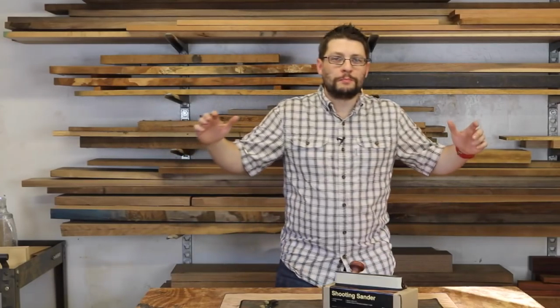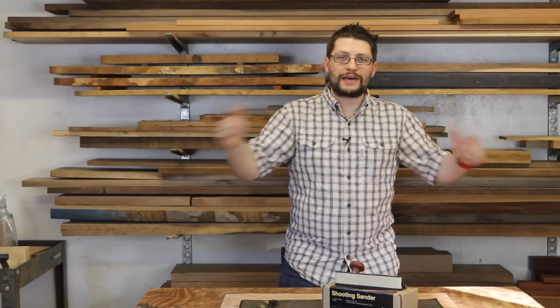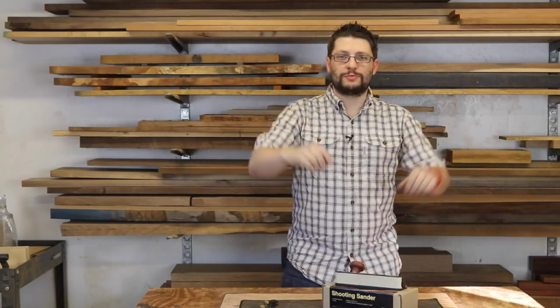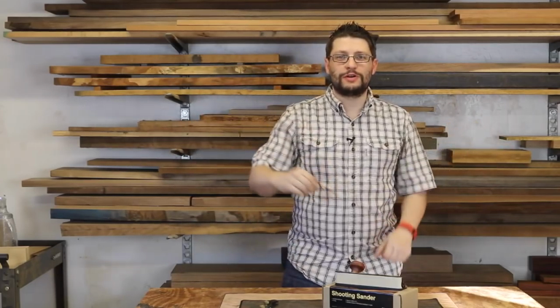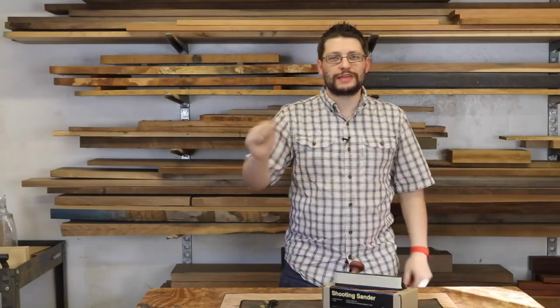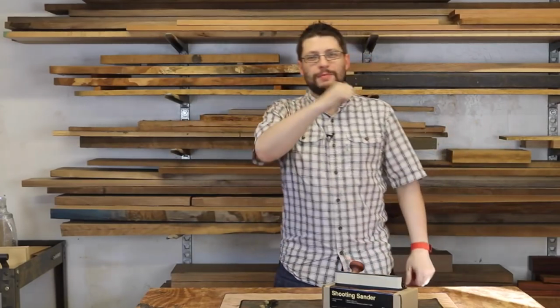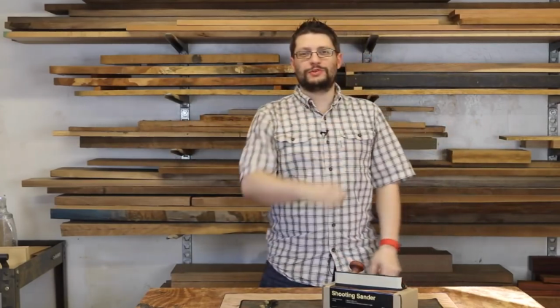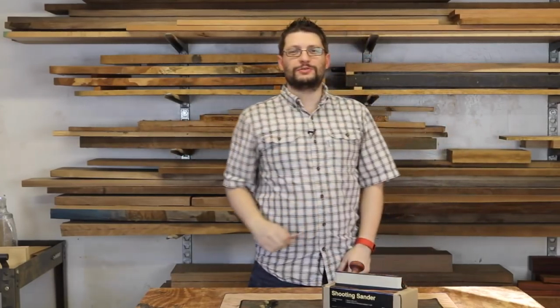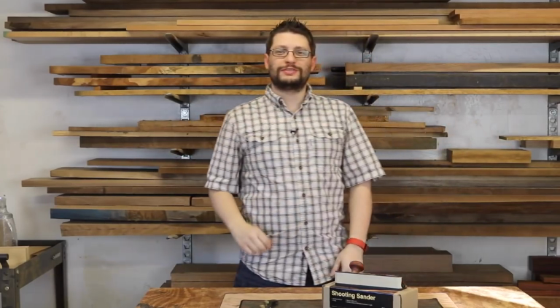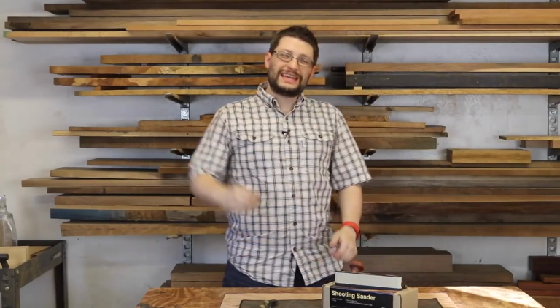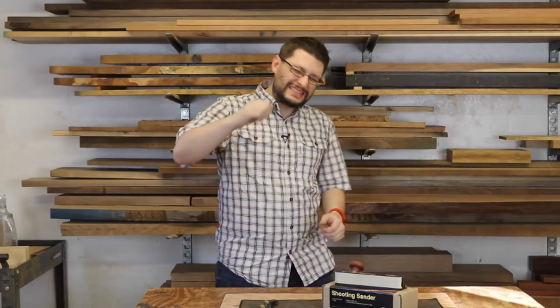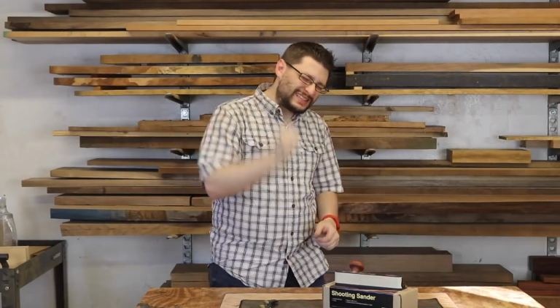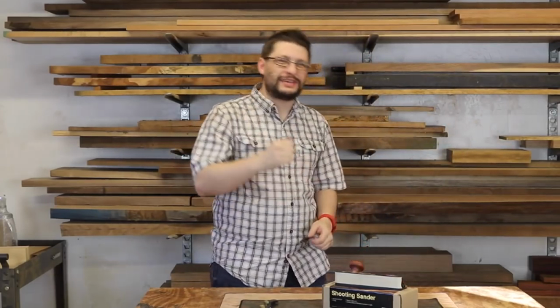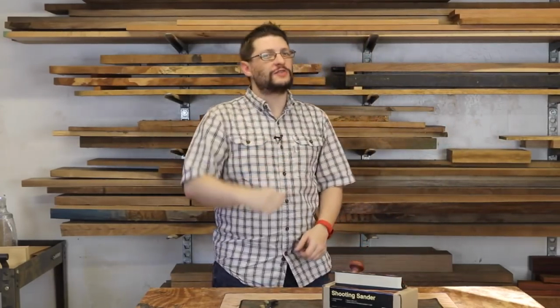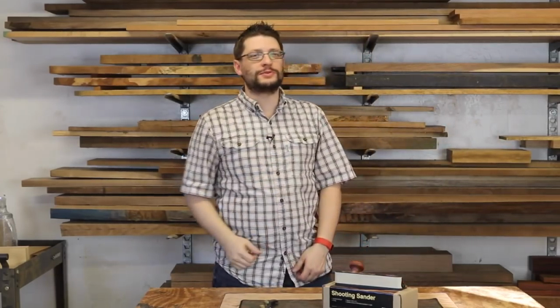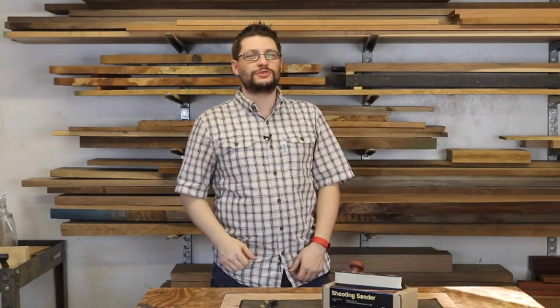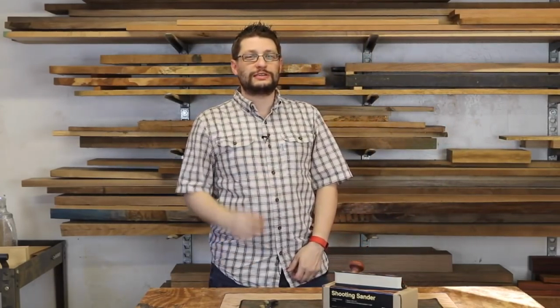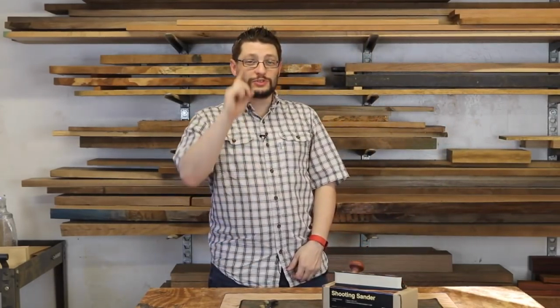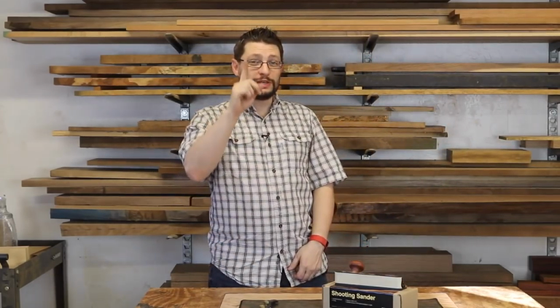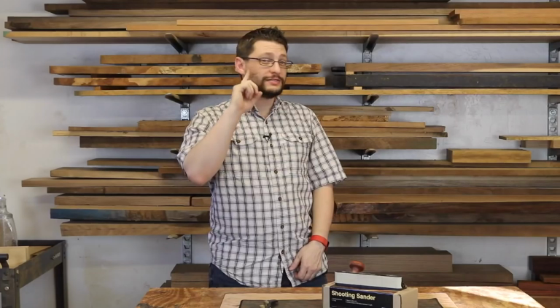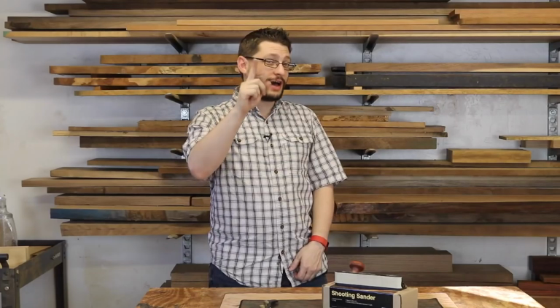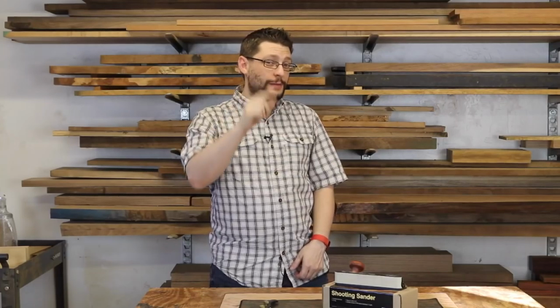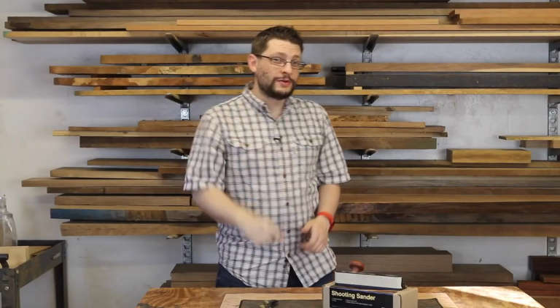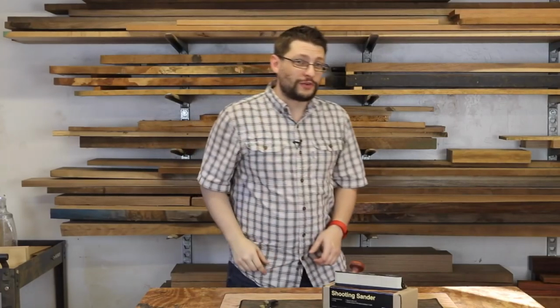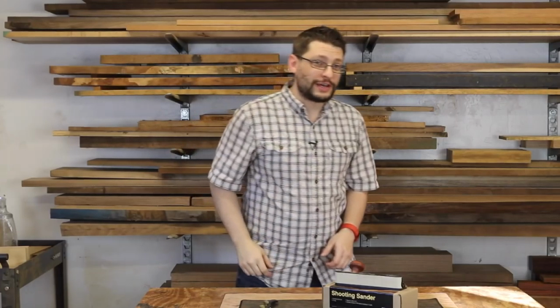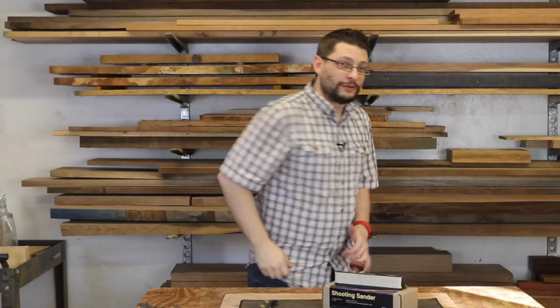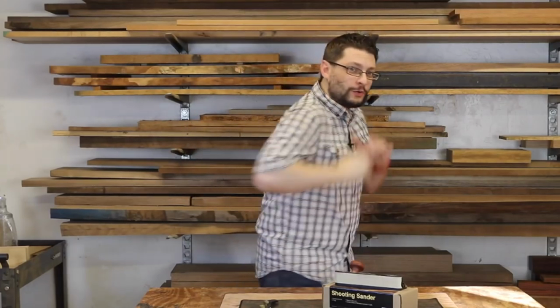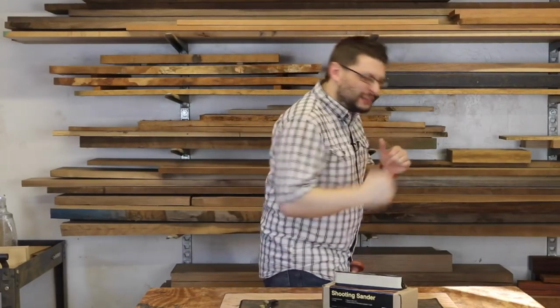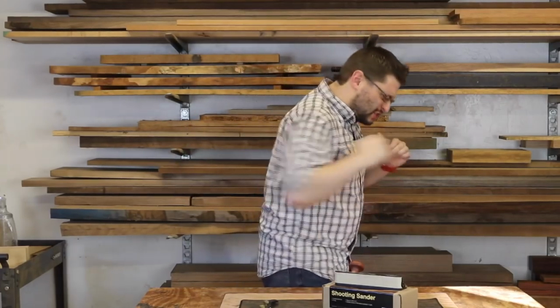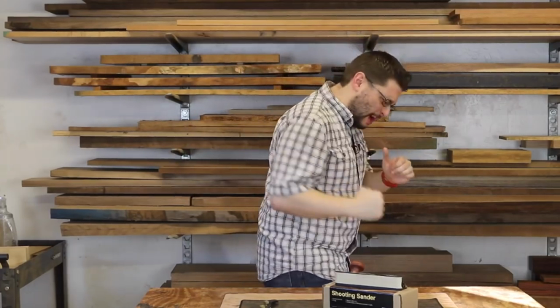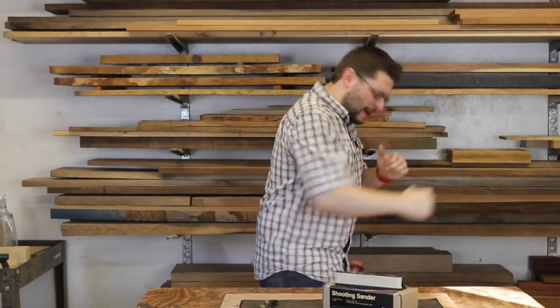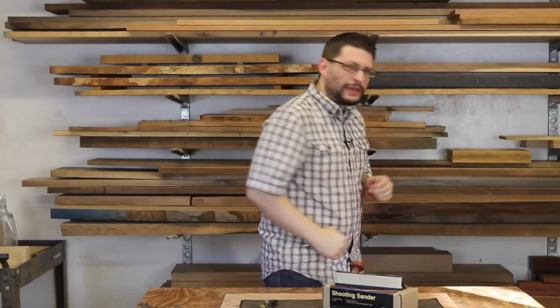Matthew Morse, MM Wood Studio. Today is Sunday, November 13th, which means it's time for another weekly shop update.